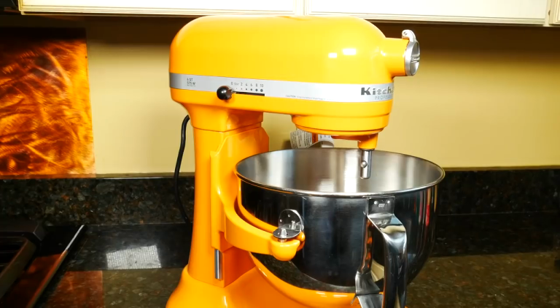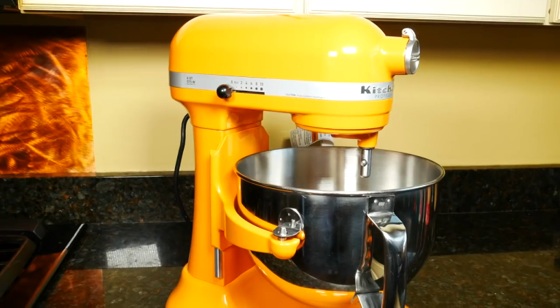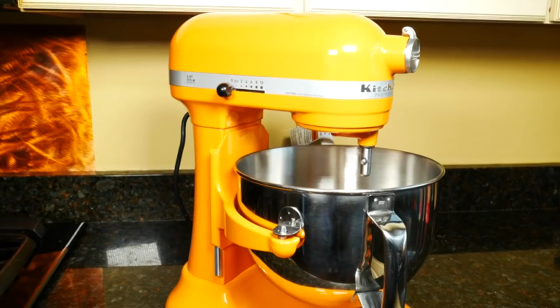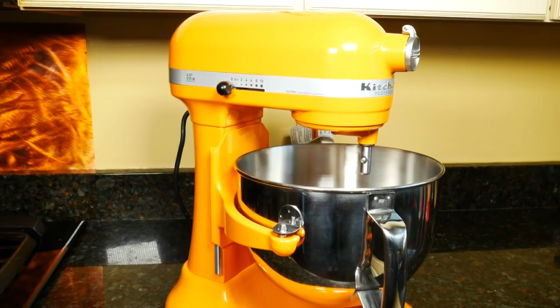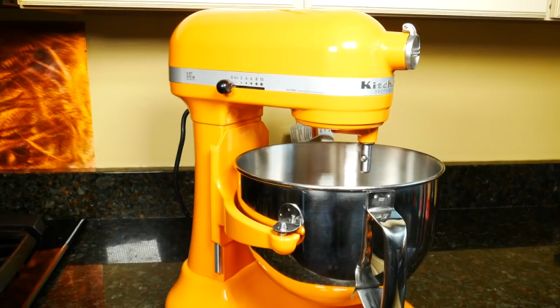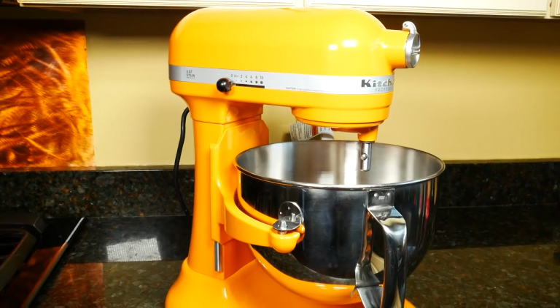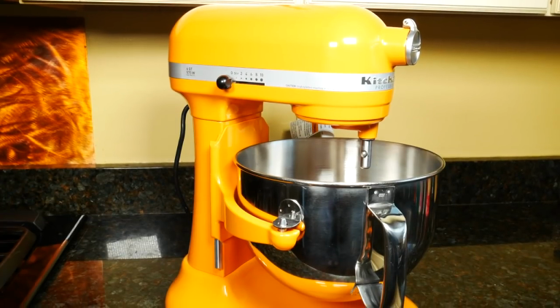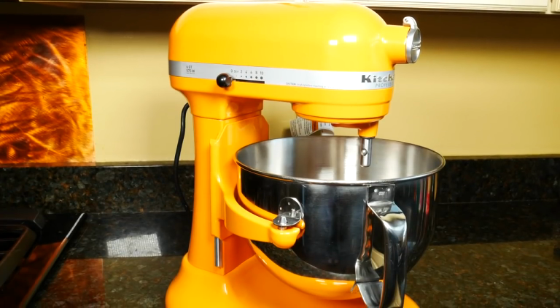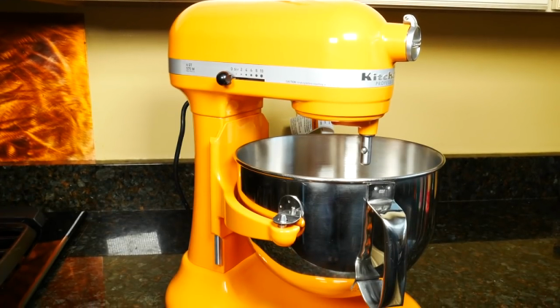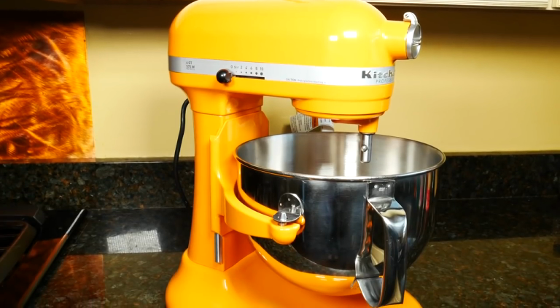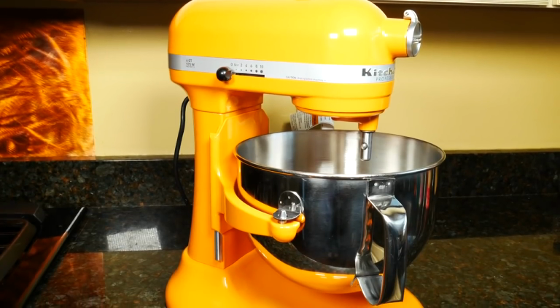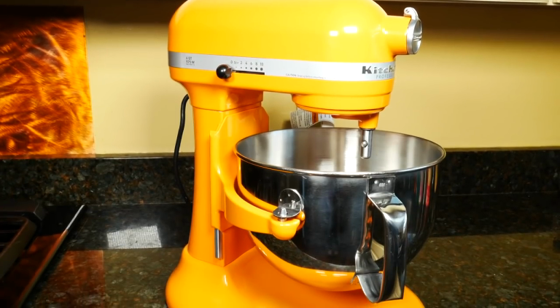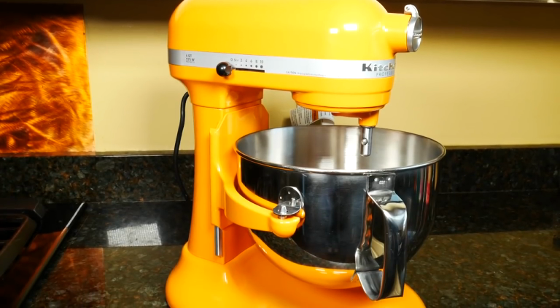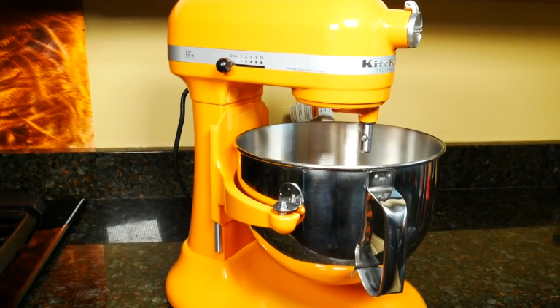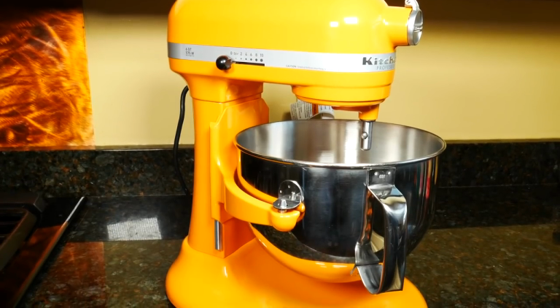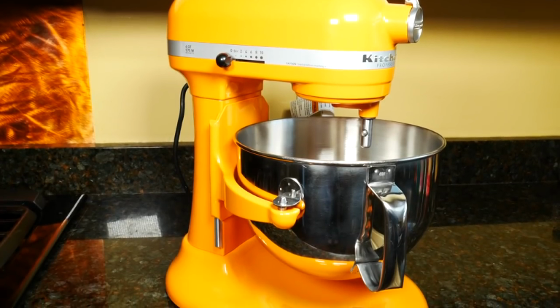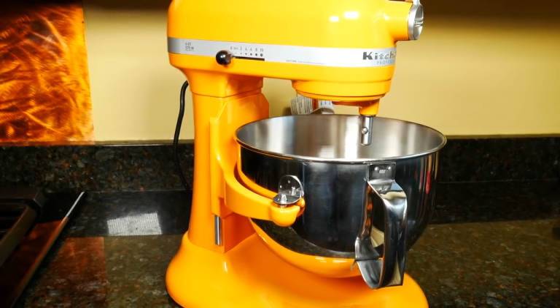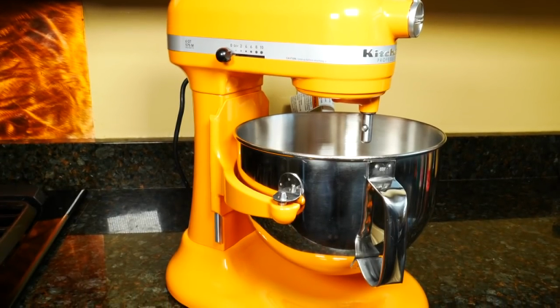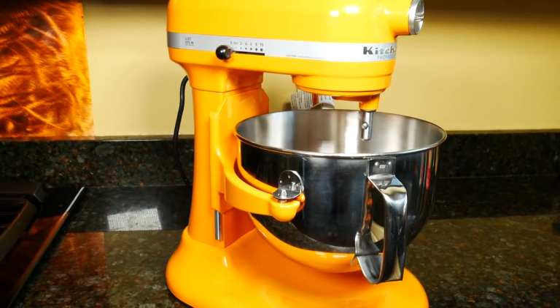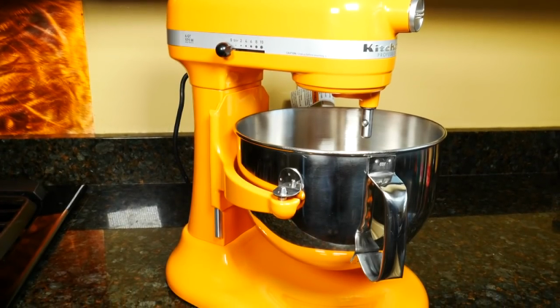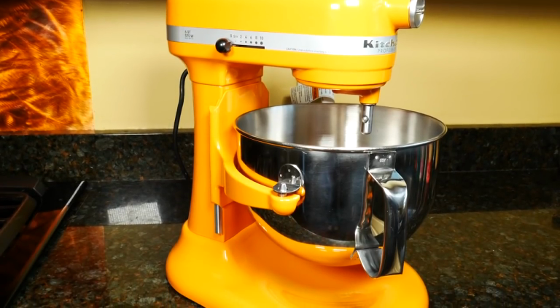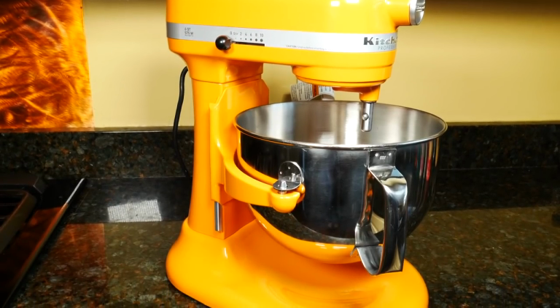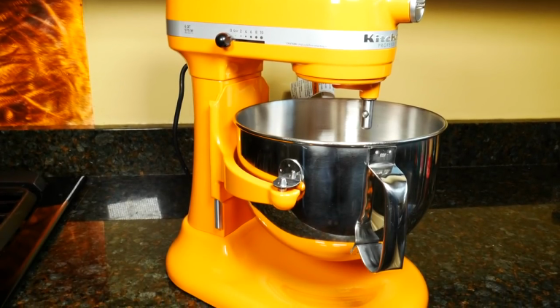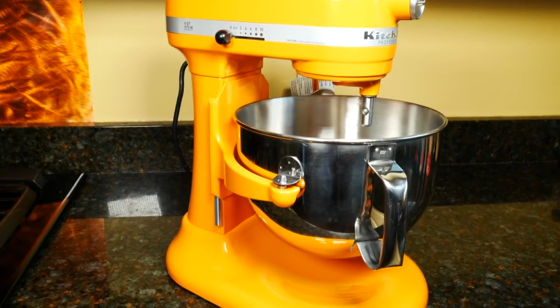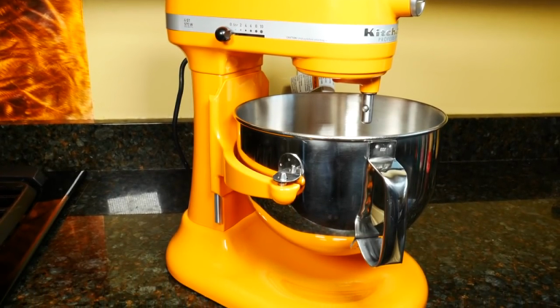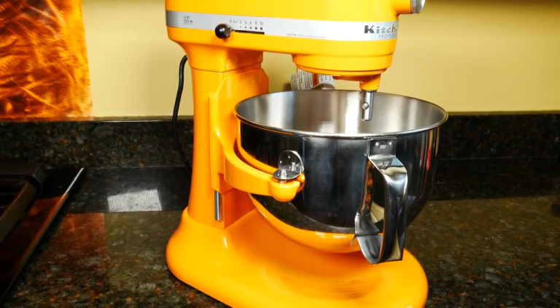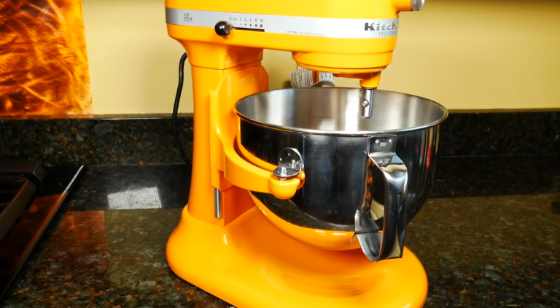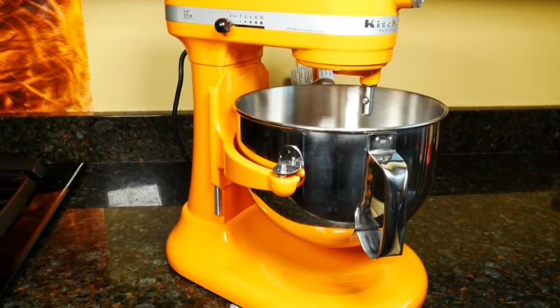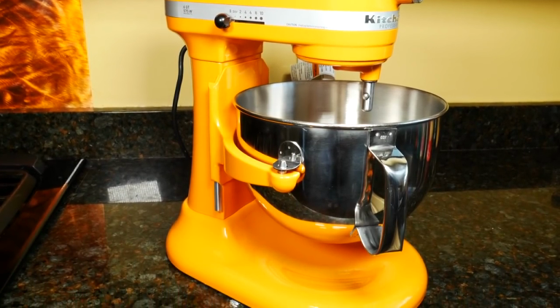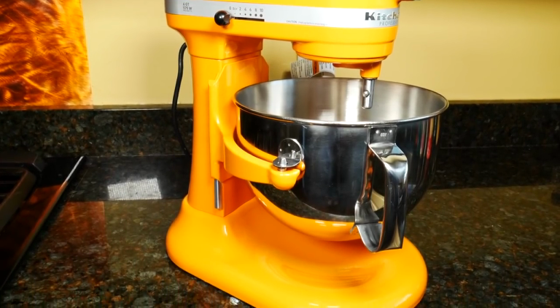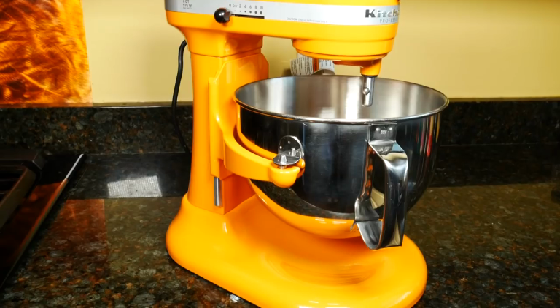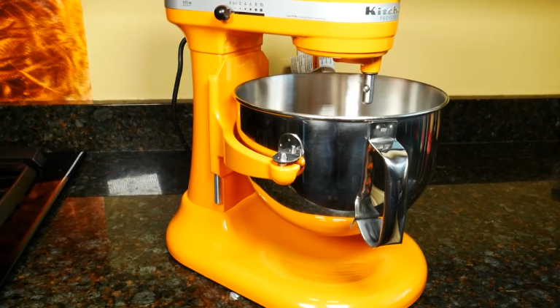Hi guys. Today I'm reviewing the KitchenAid 6-Quart Professional 600 Stand Mixer.